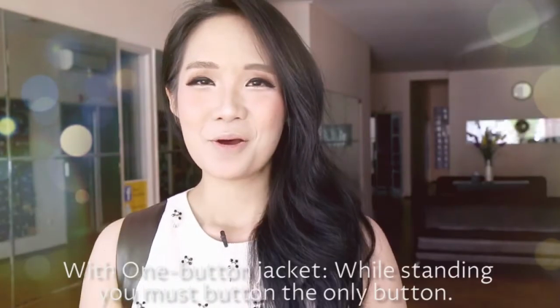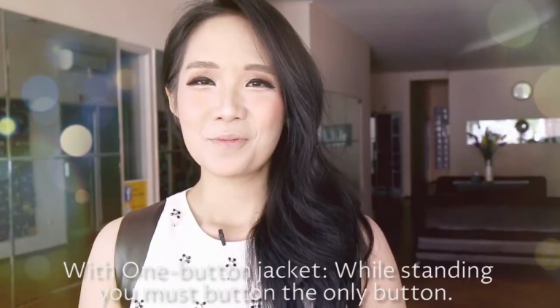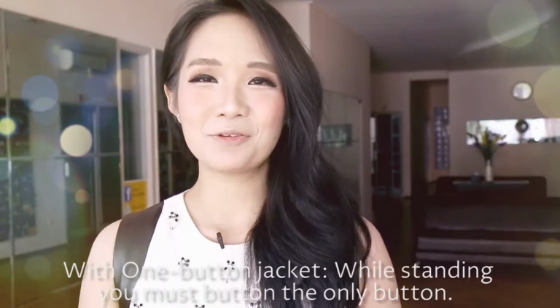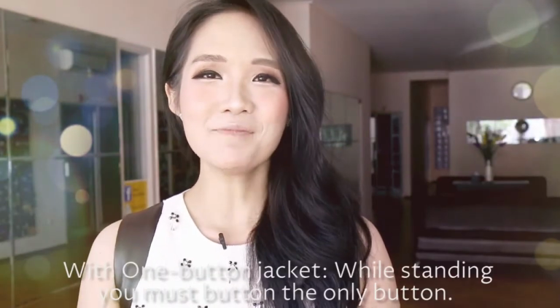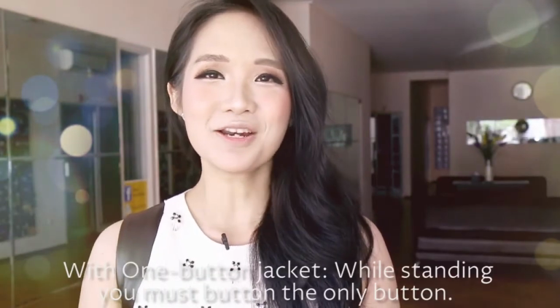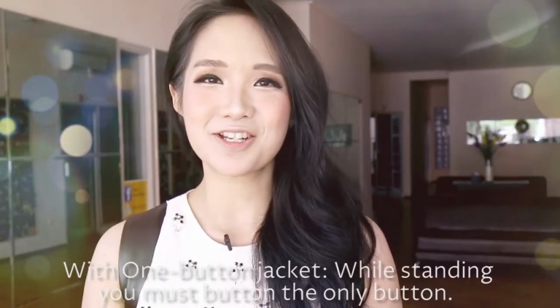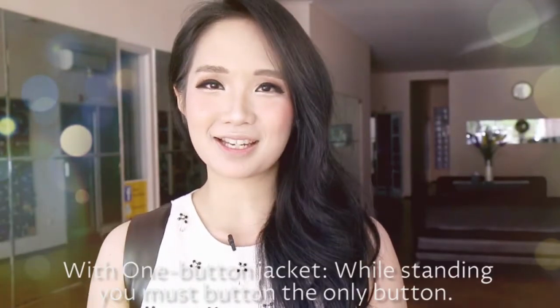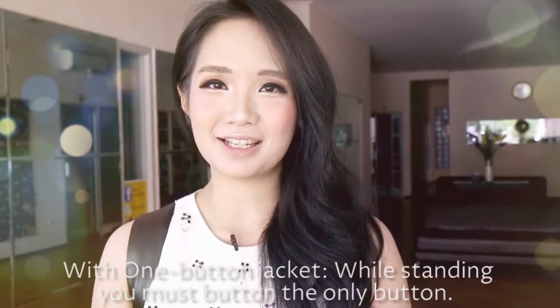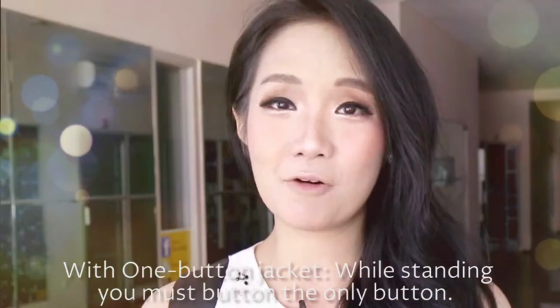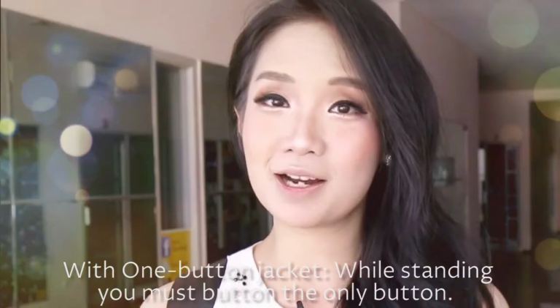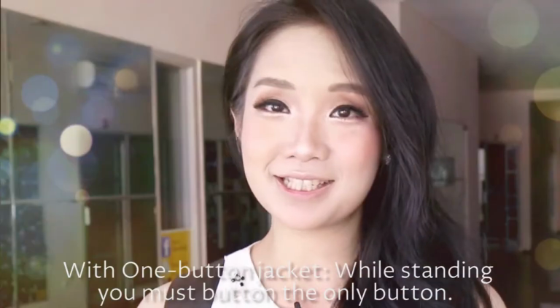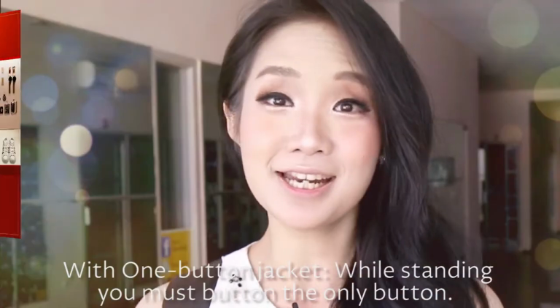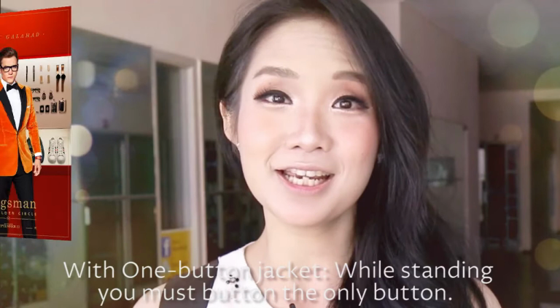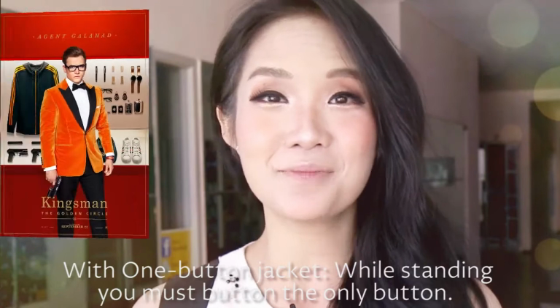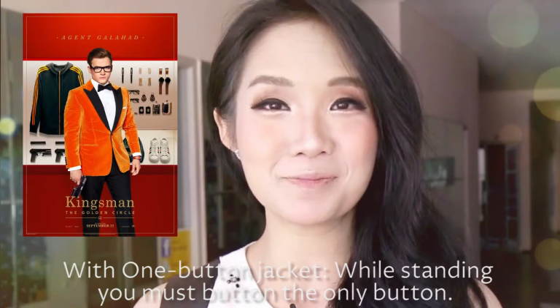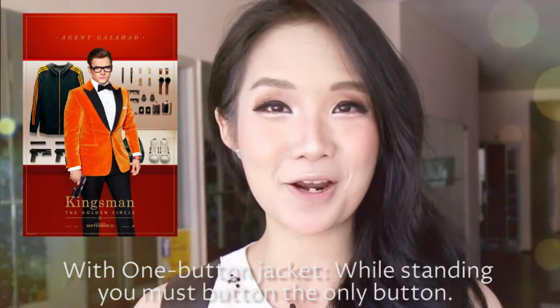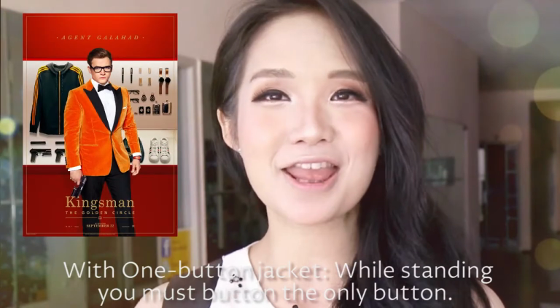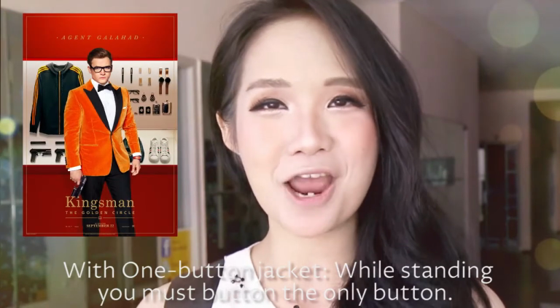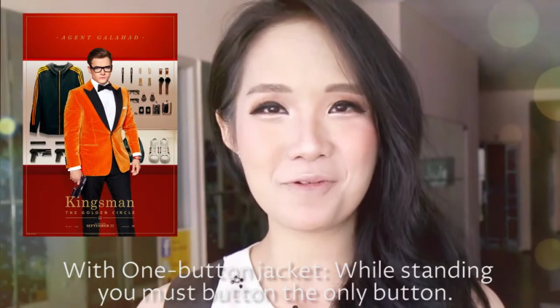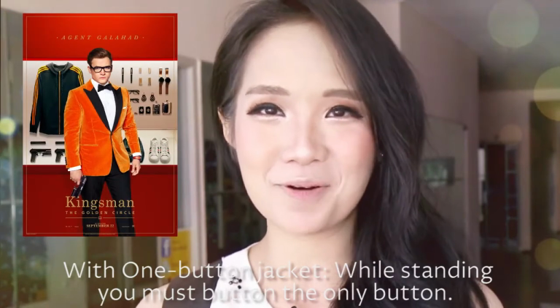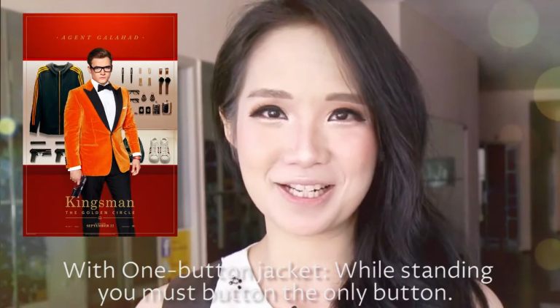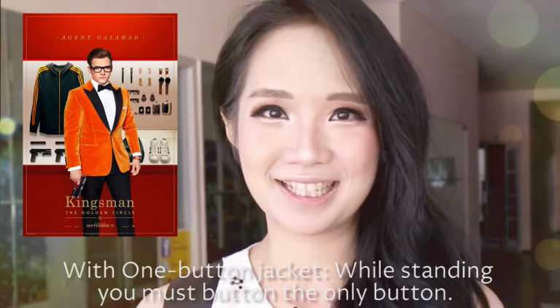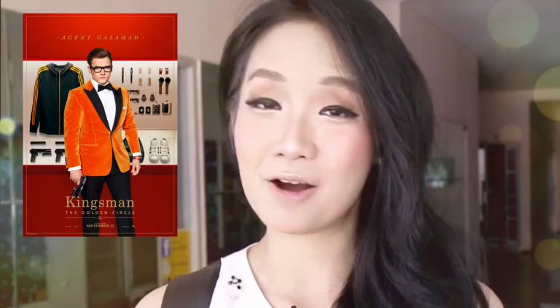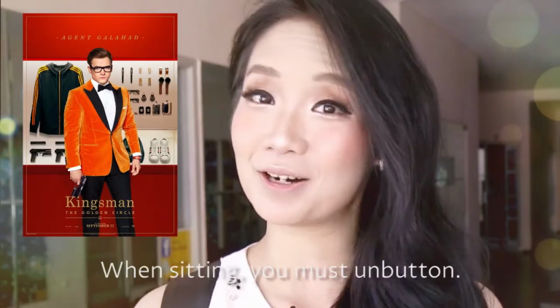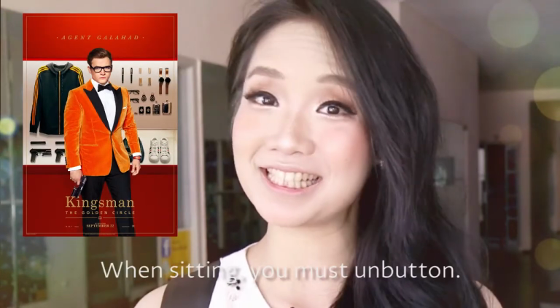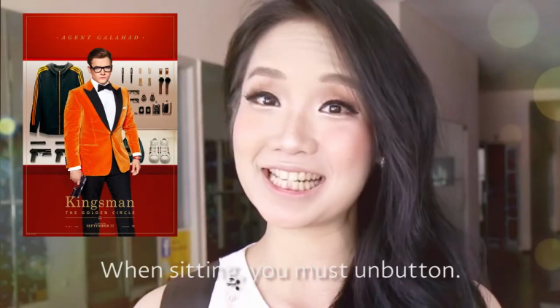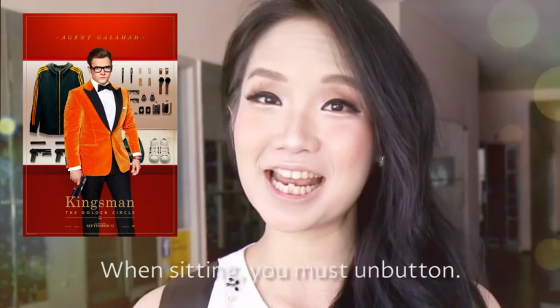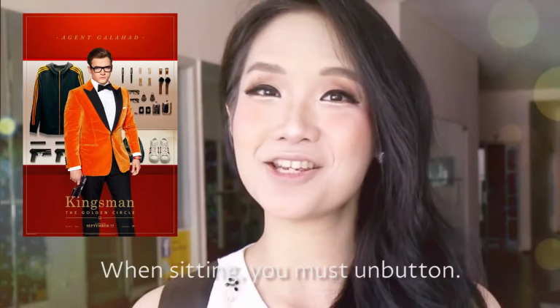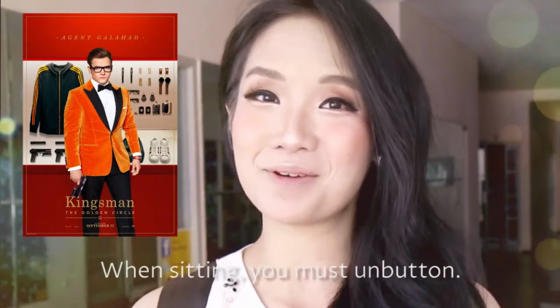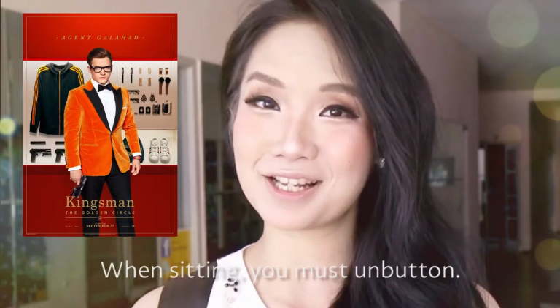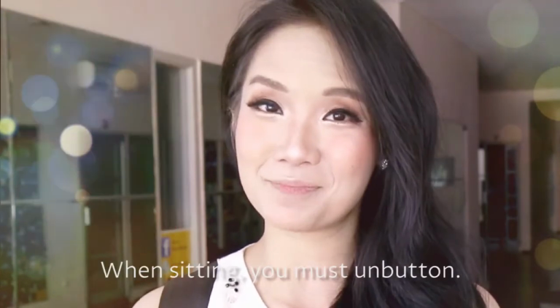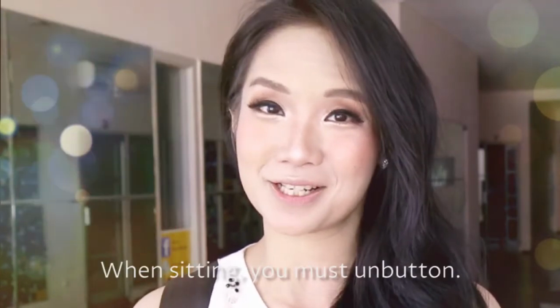With a one-button jacket, while standing you must button the only button, while sitting you must unbutton.